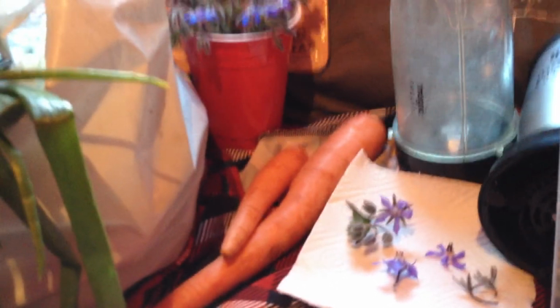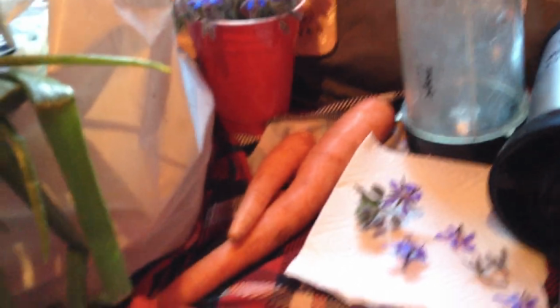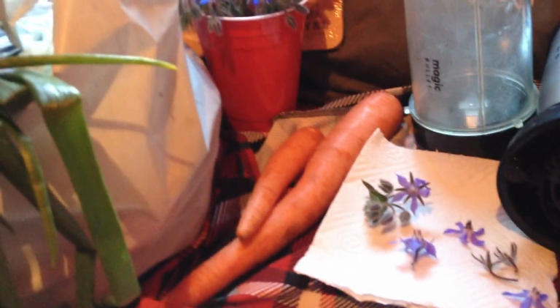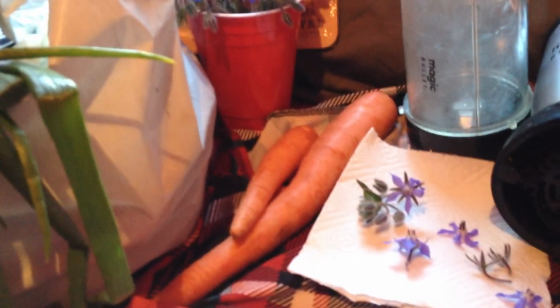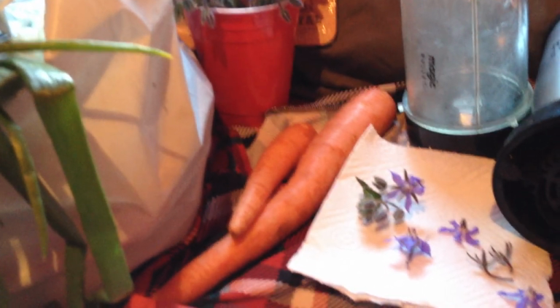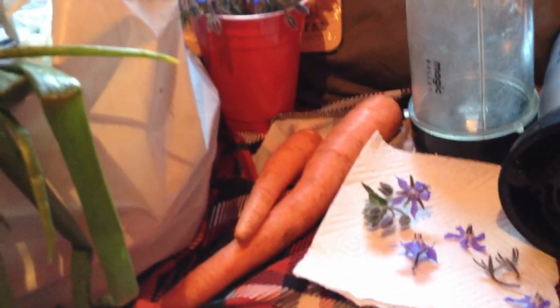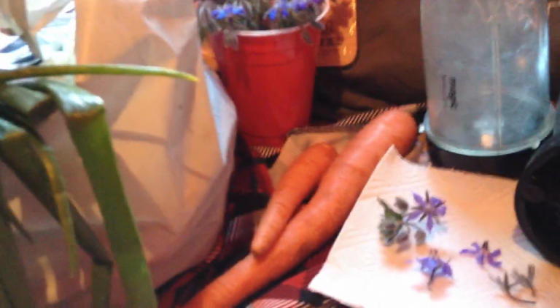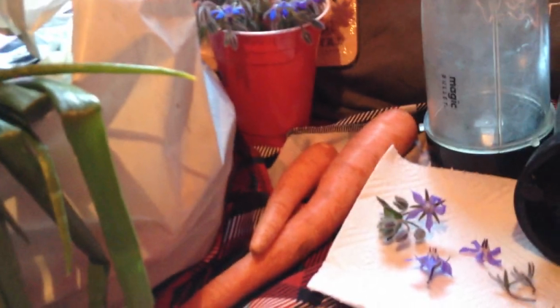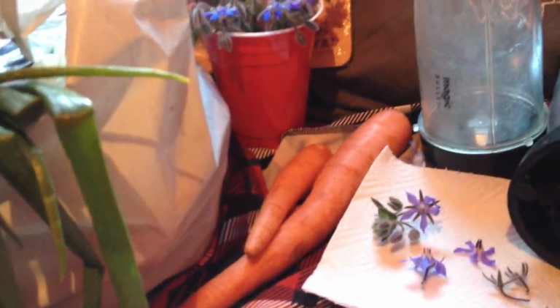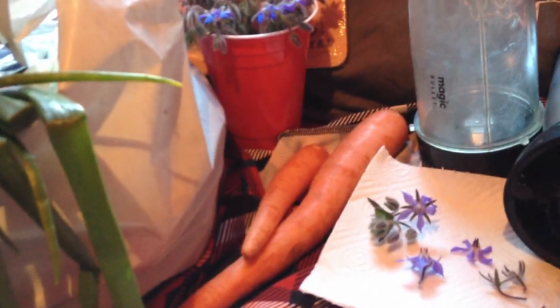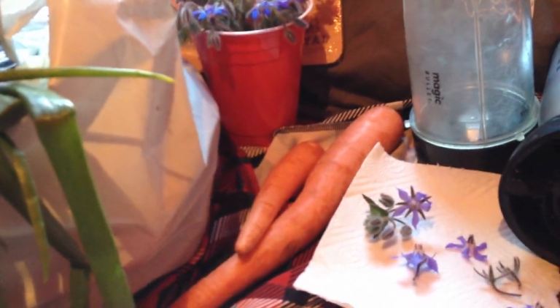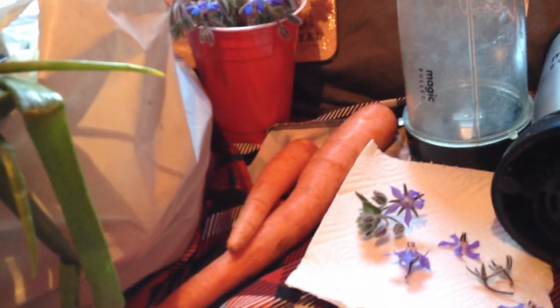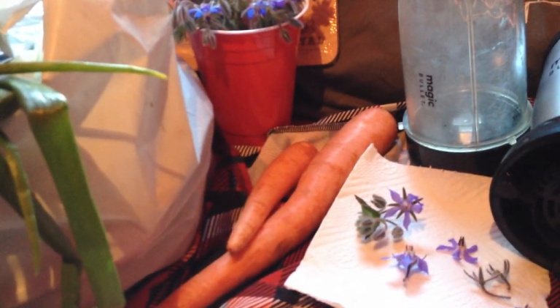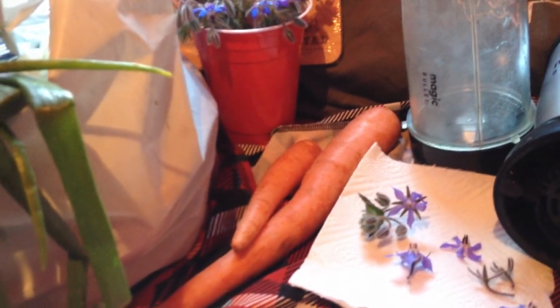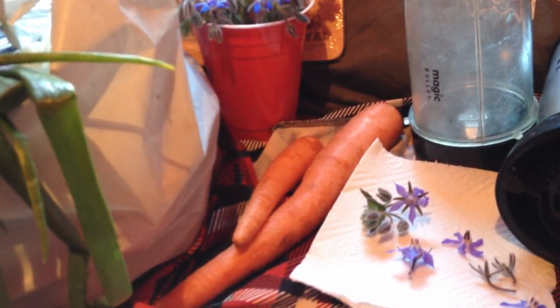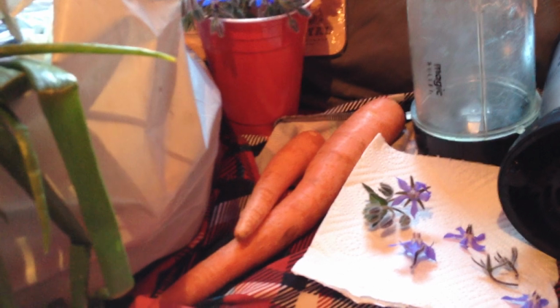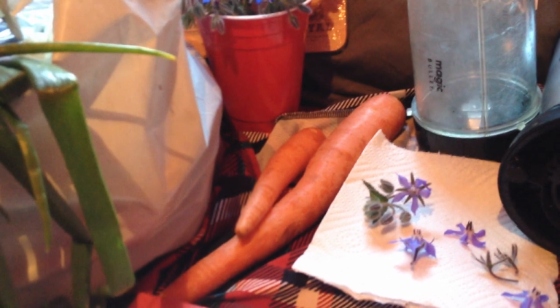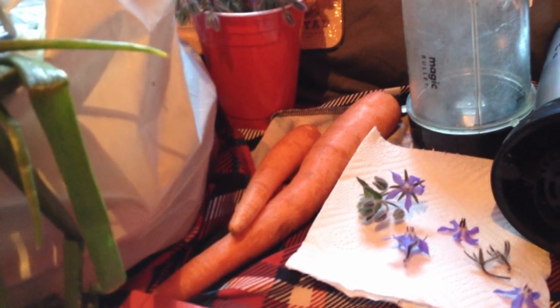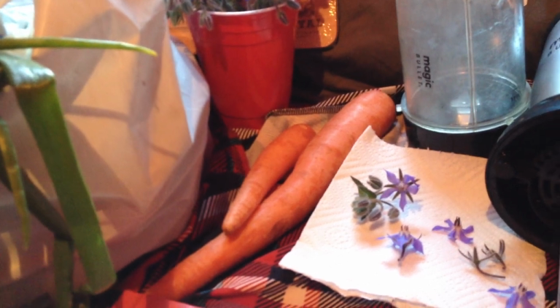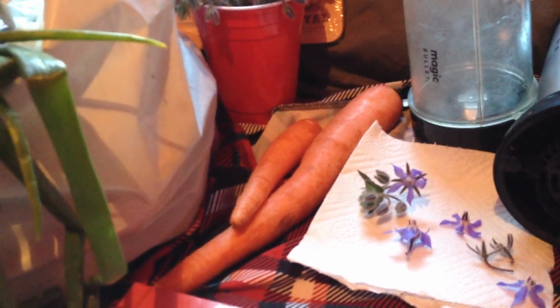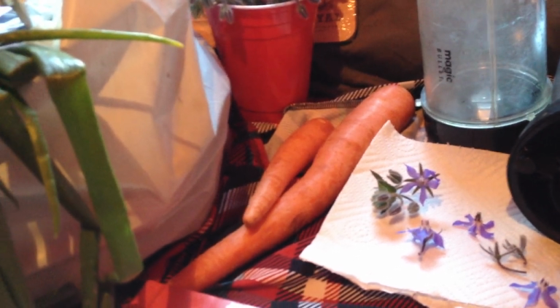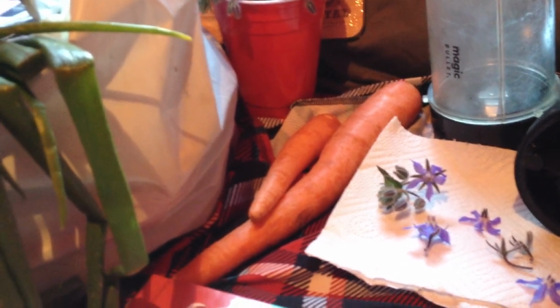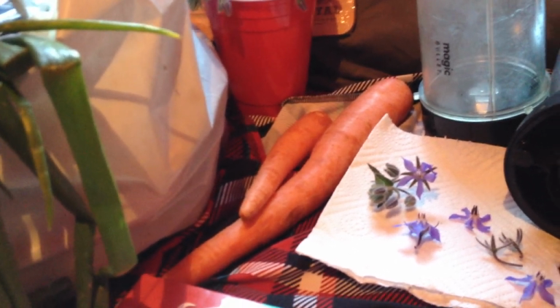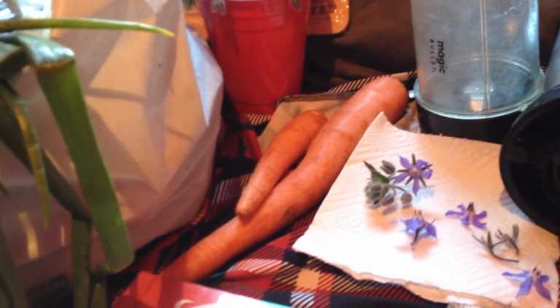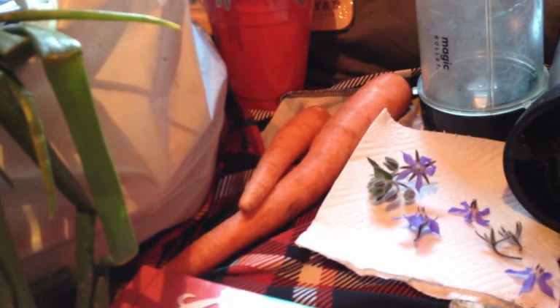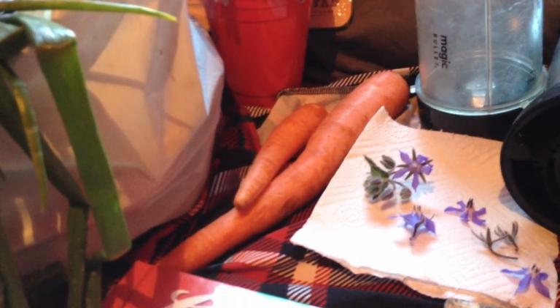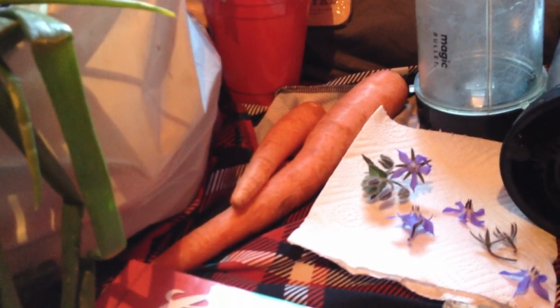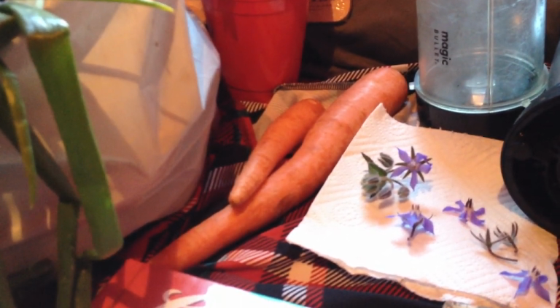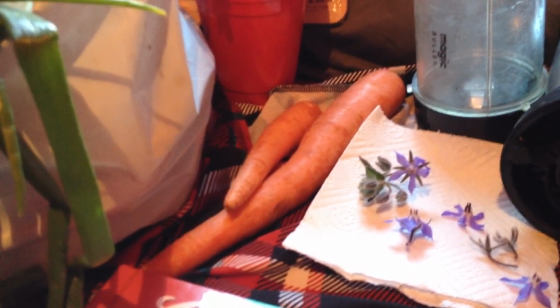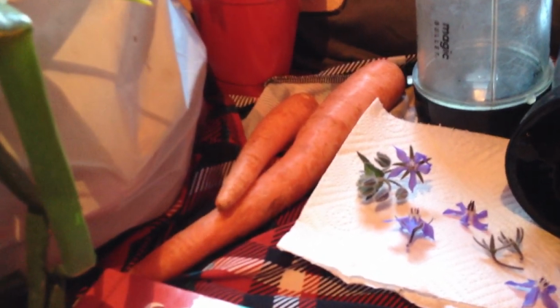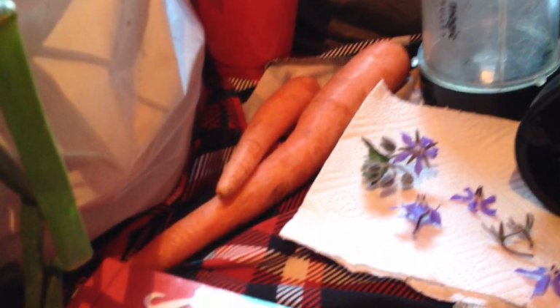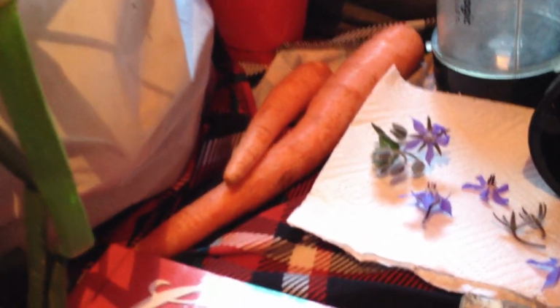I am now, yet again, filming another interesting collection of items.